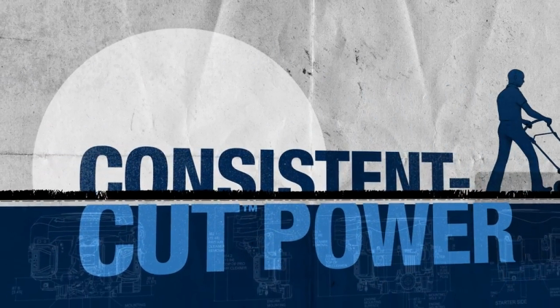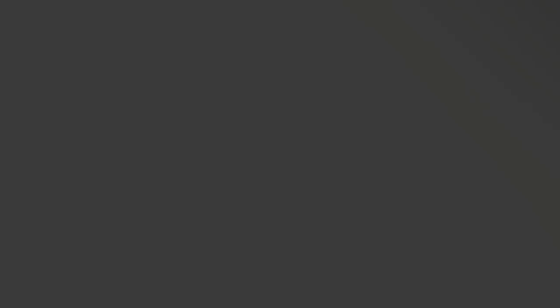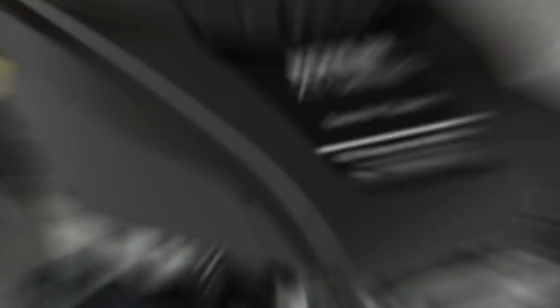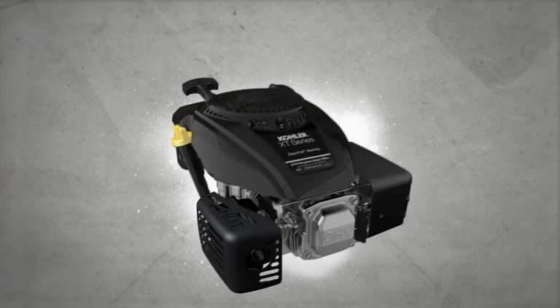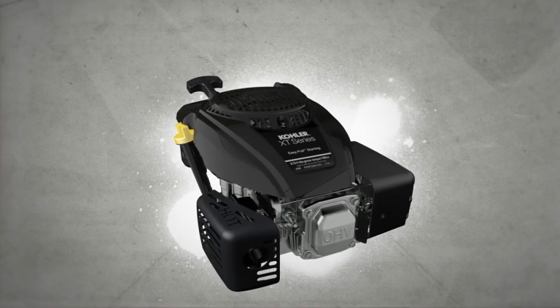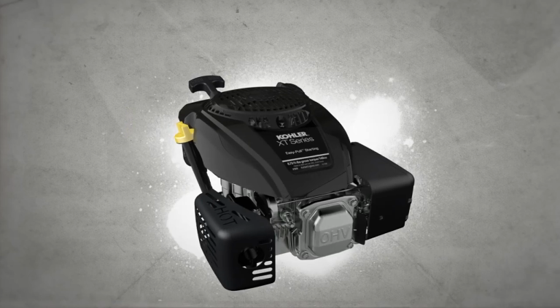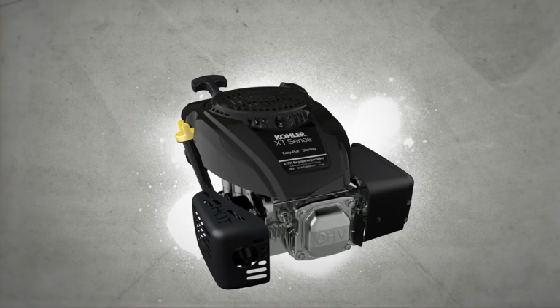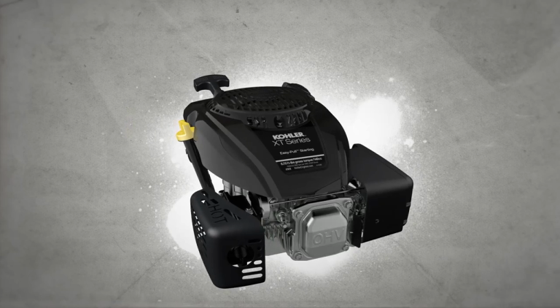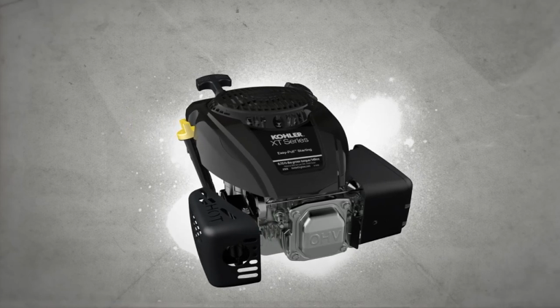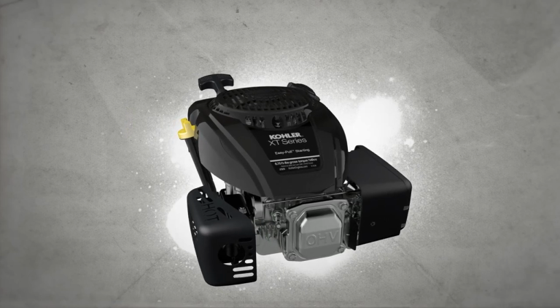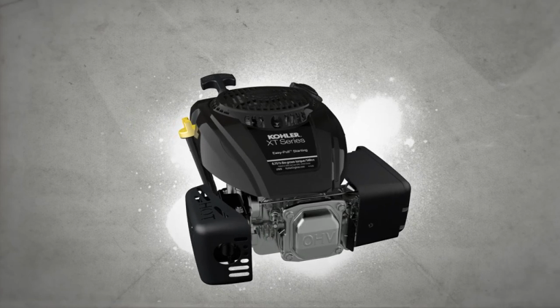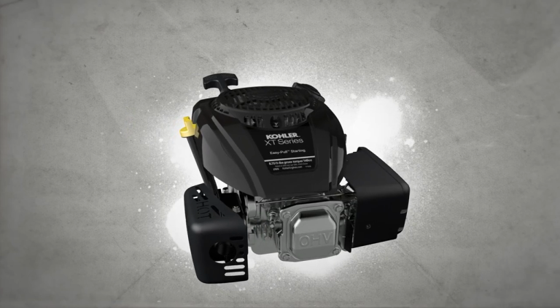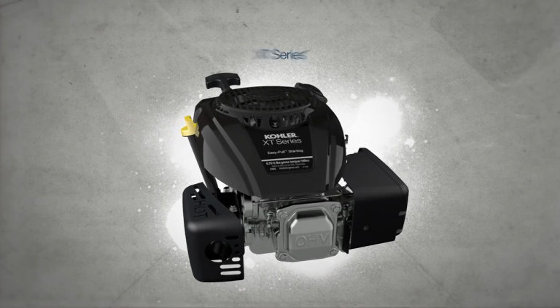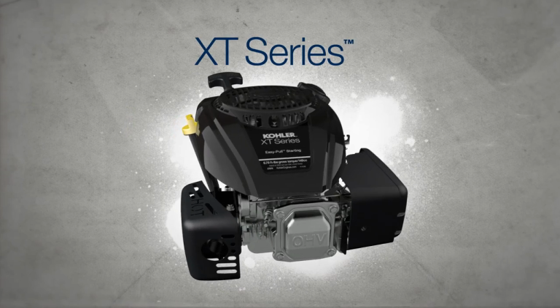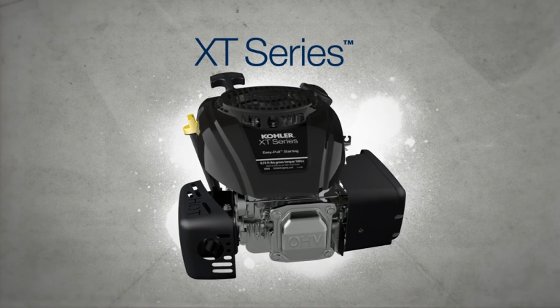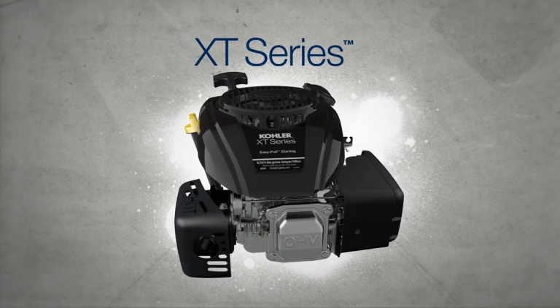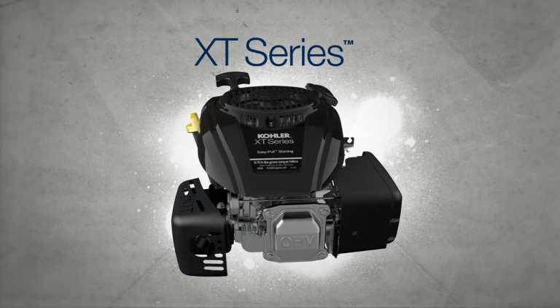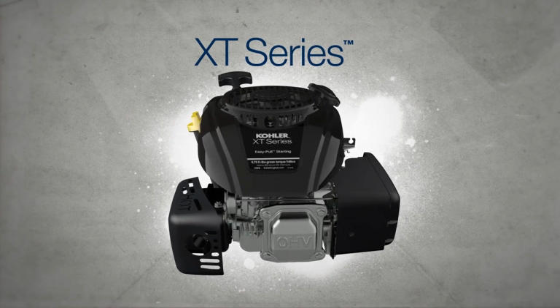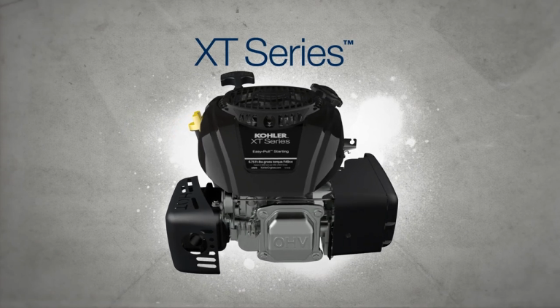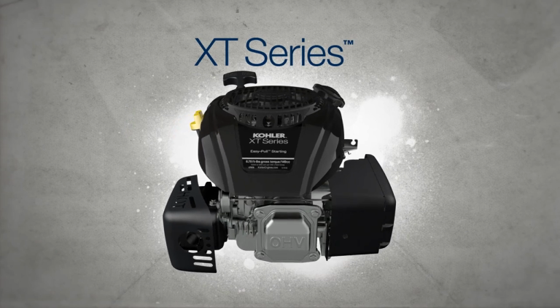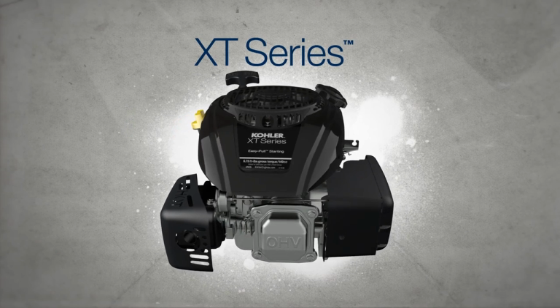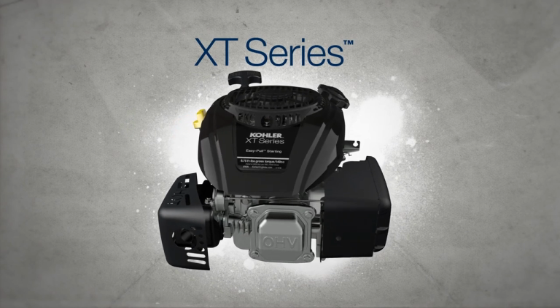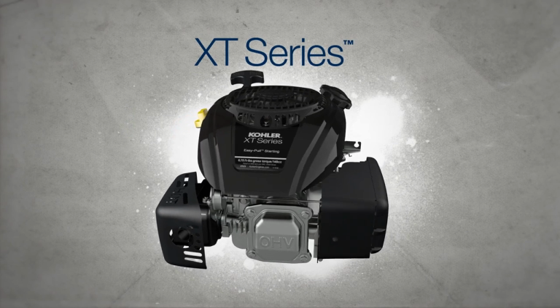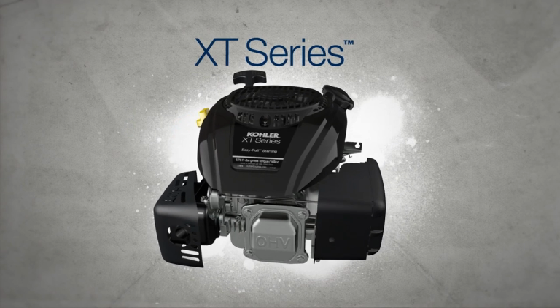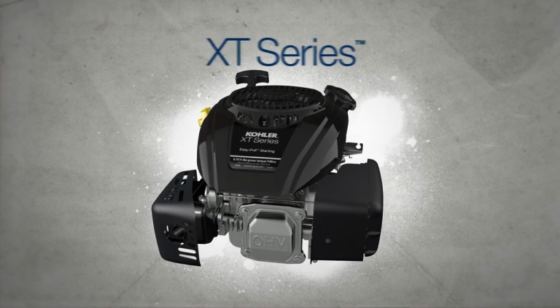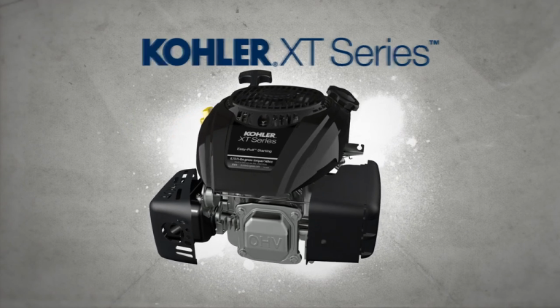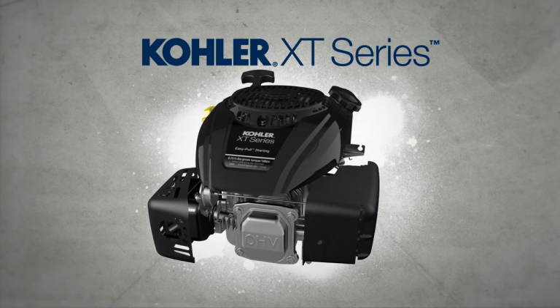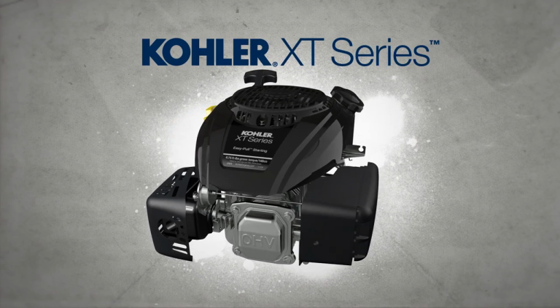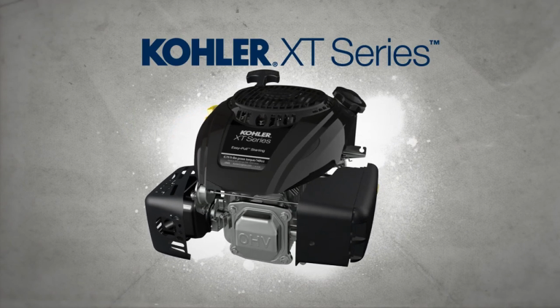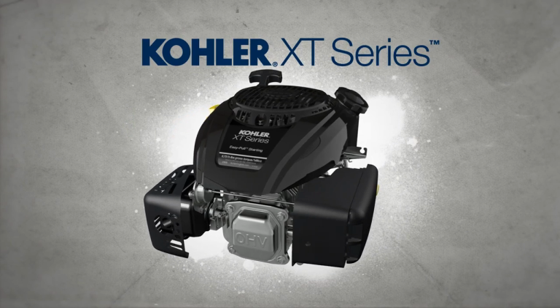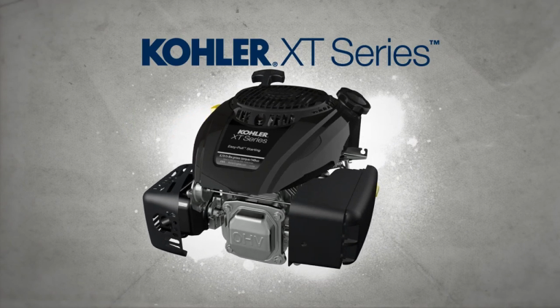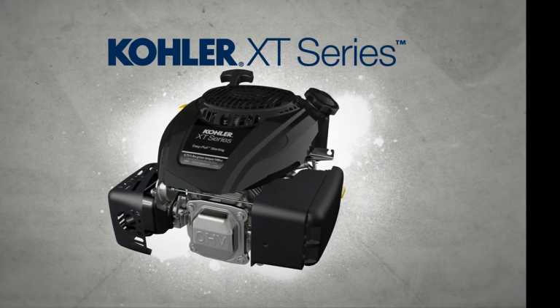It's not just any engine. It's the XT Series, and it's only from Kohler.